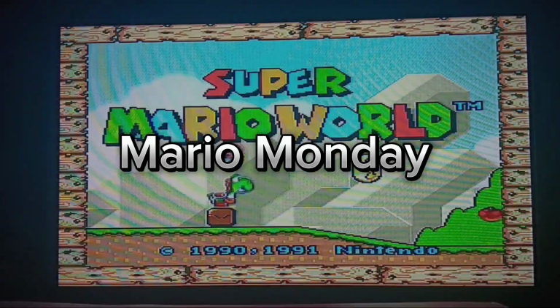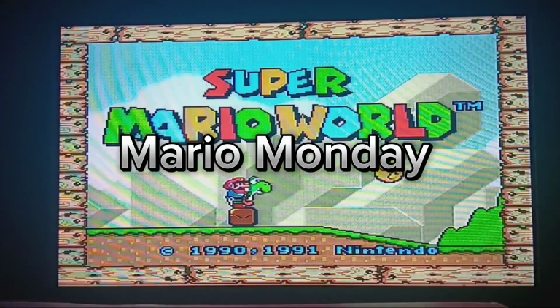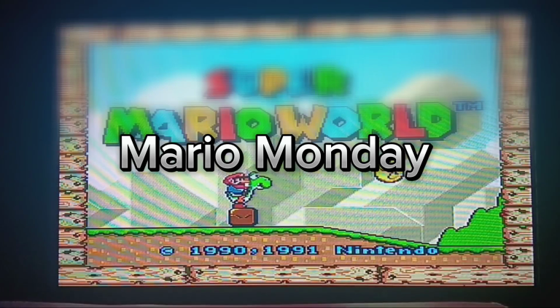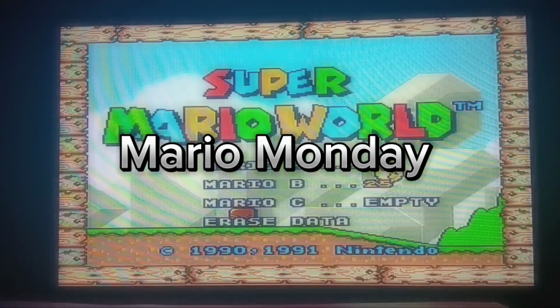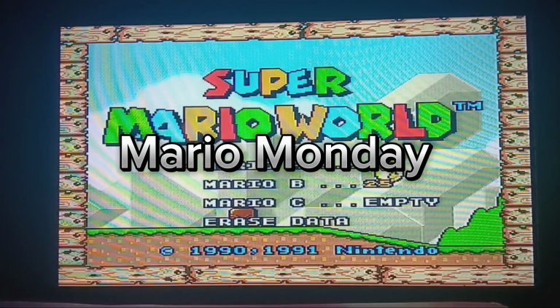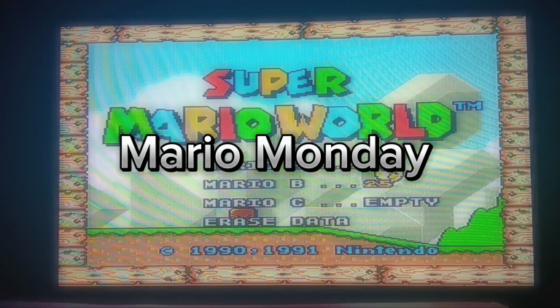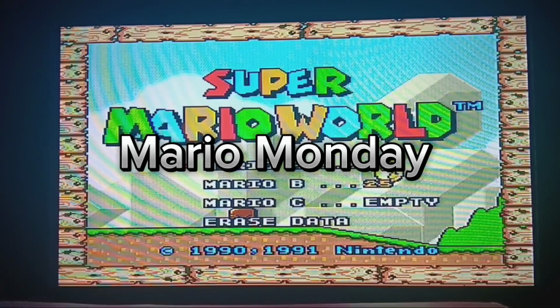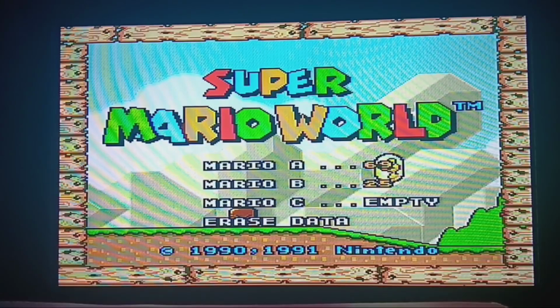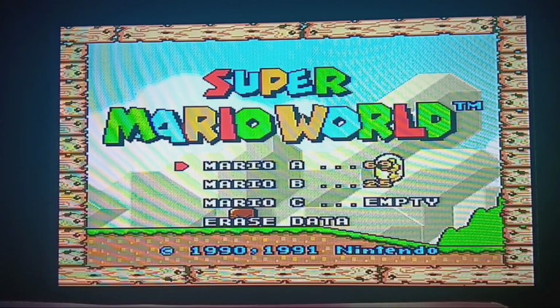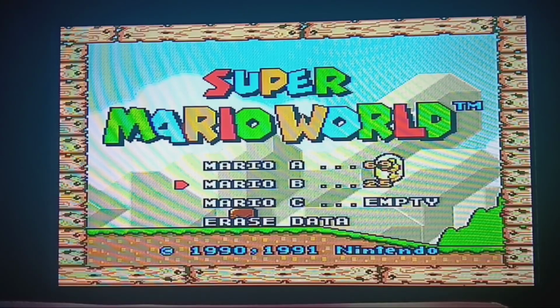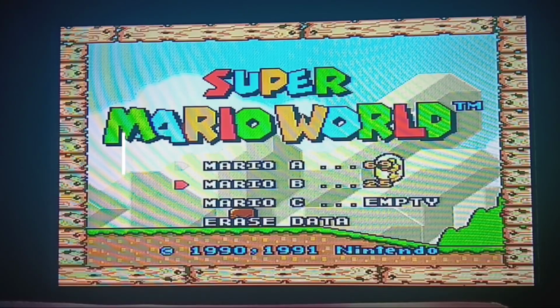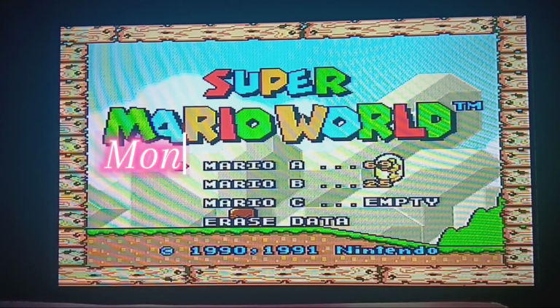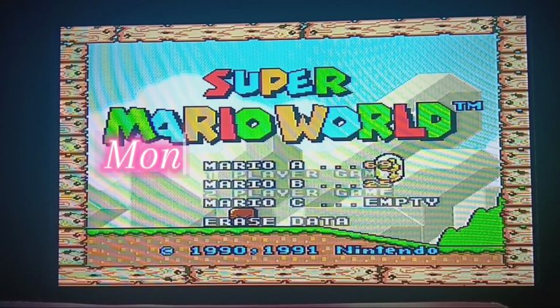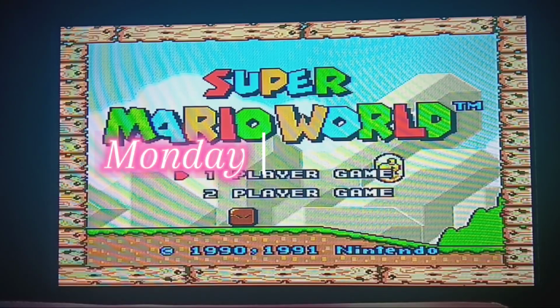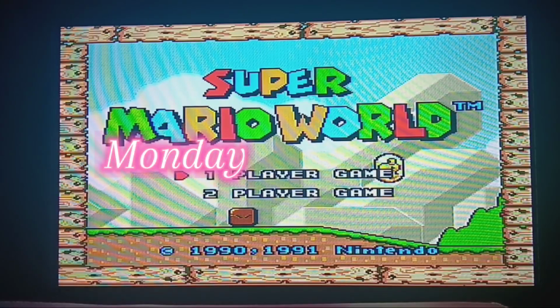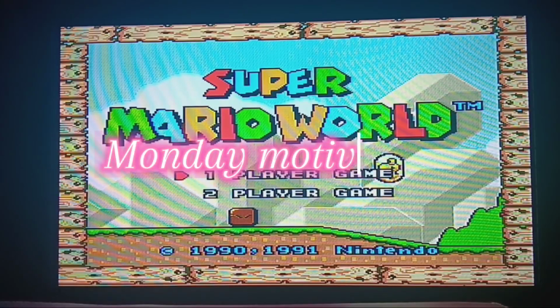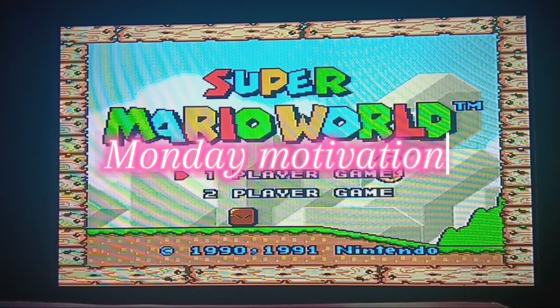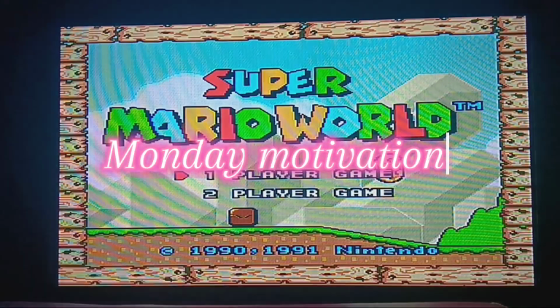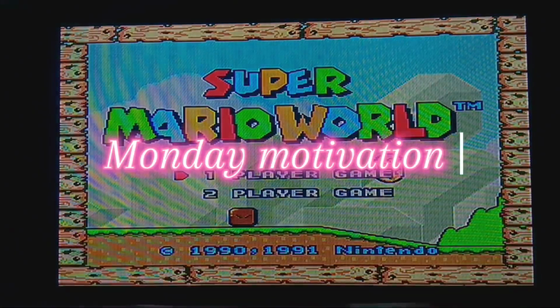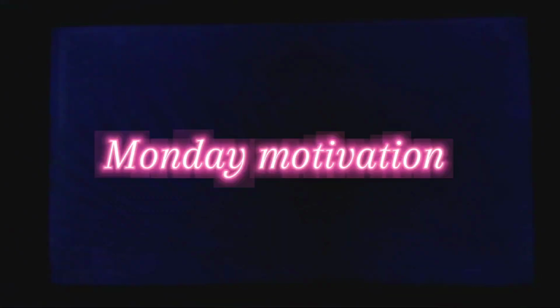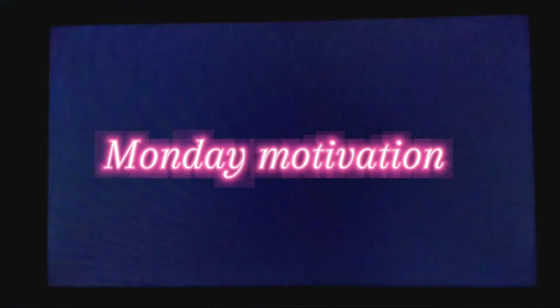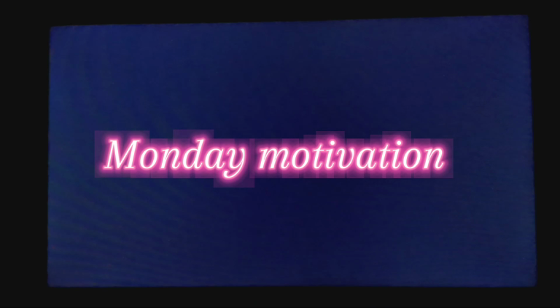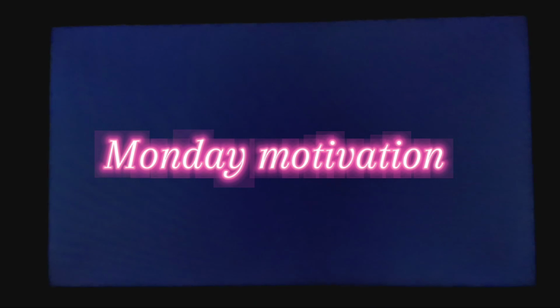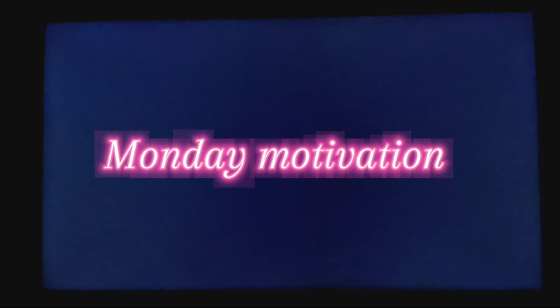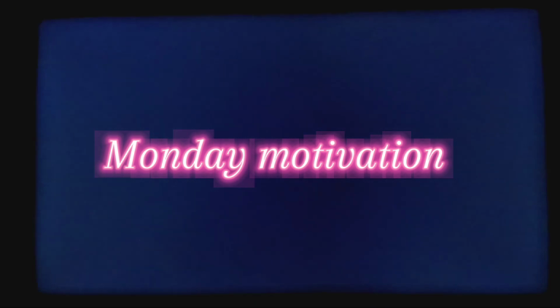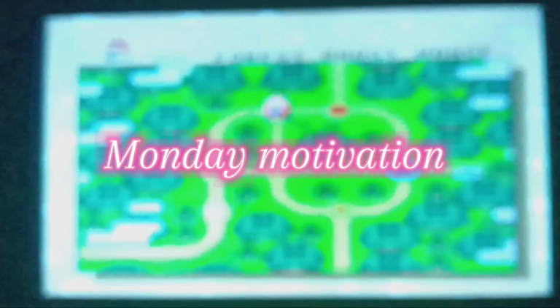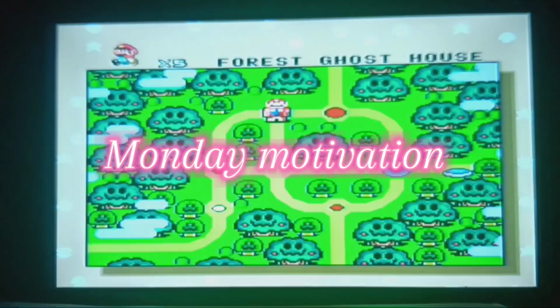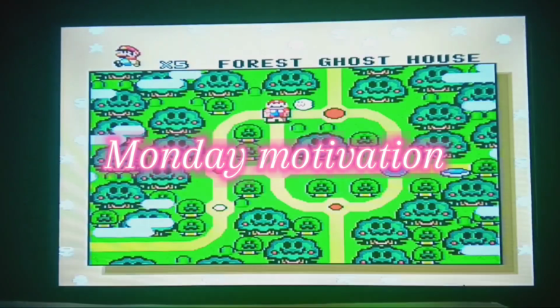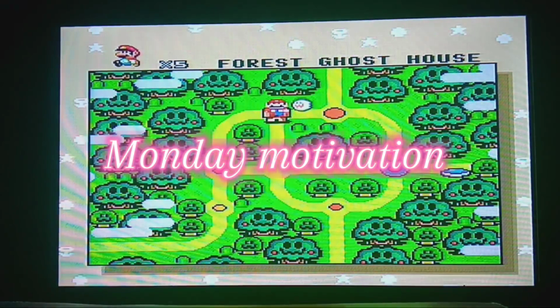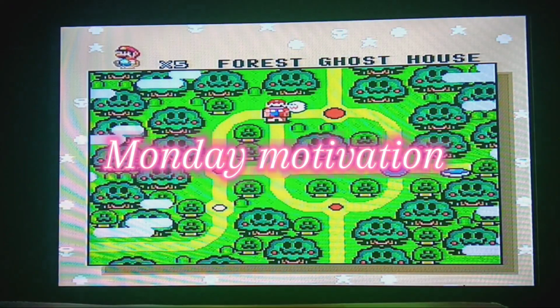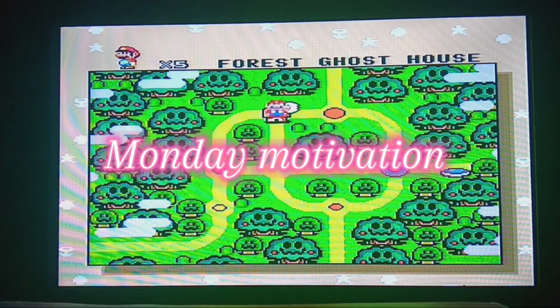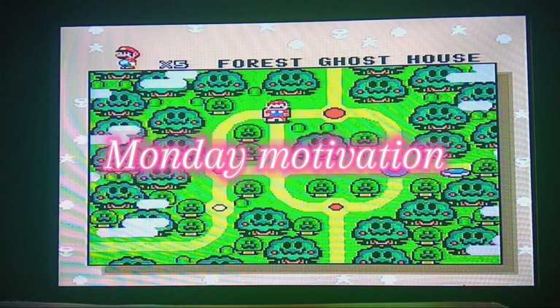What's going on YouTube? My name's Alex. This is Ask the Cheese Gaming. Welcome back to a brand new episode of Mario Monday.